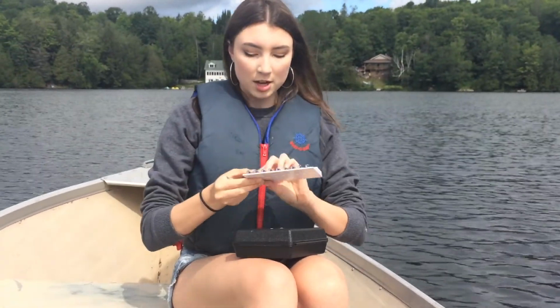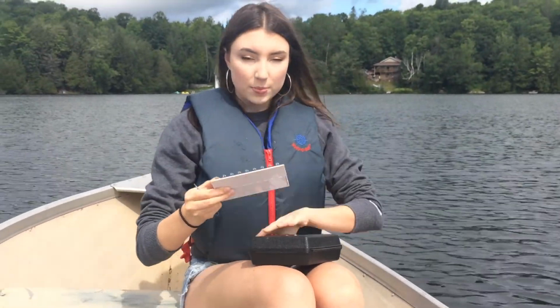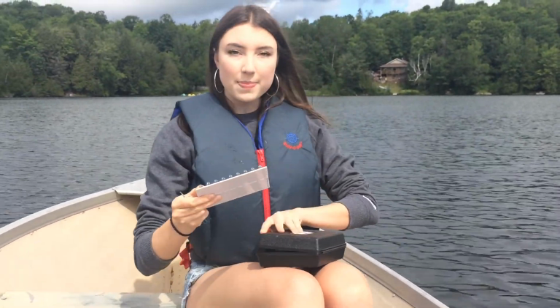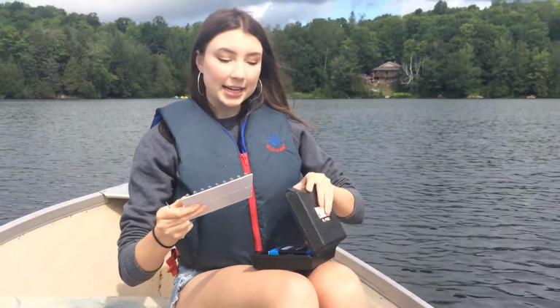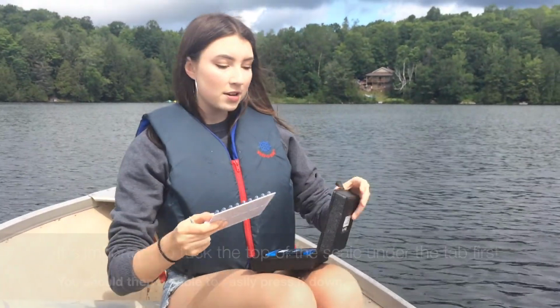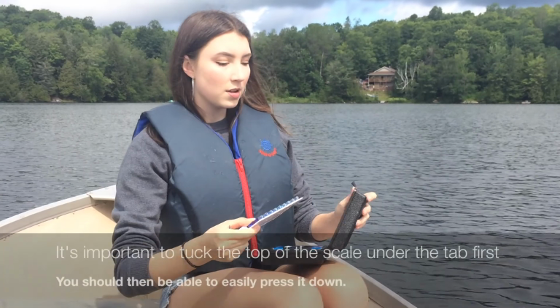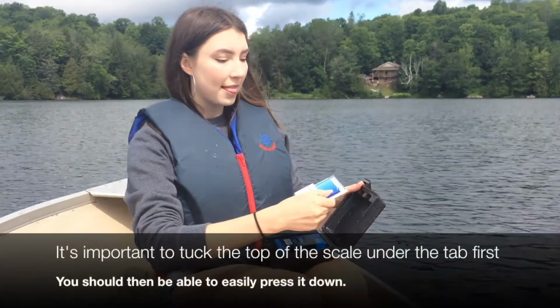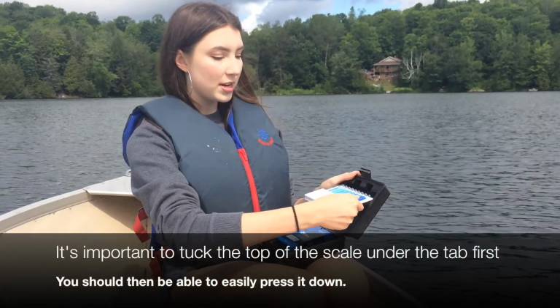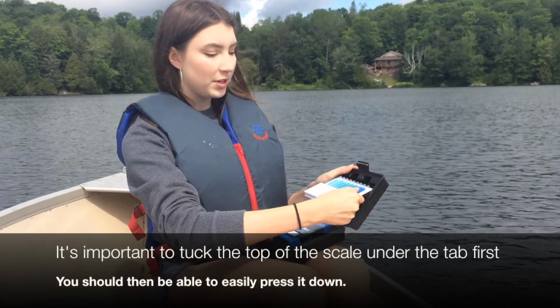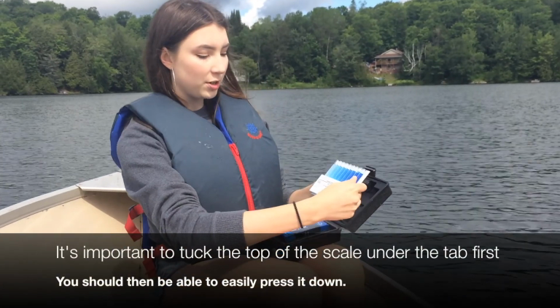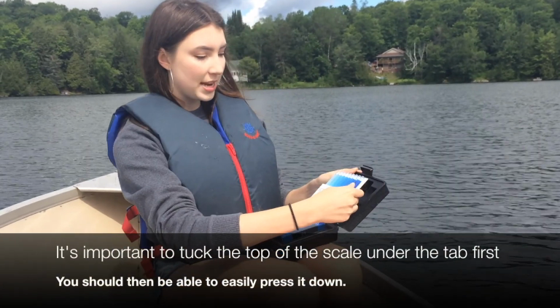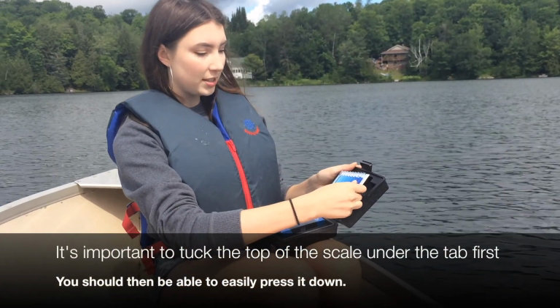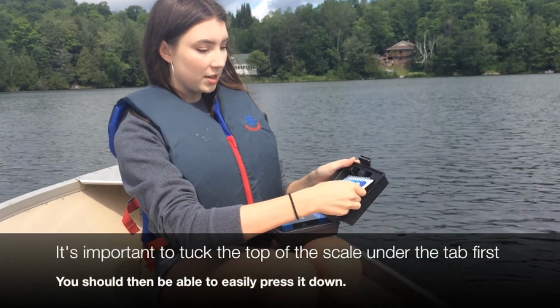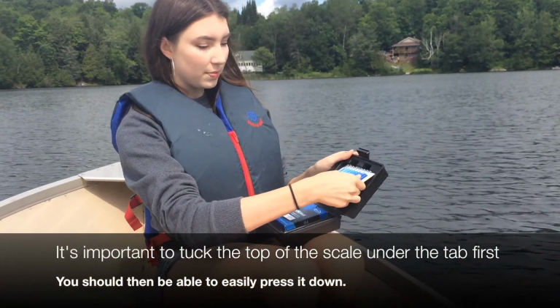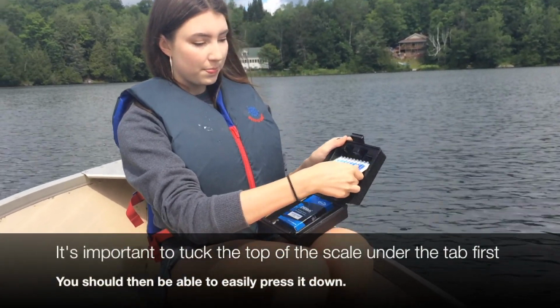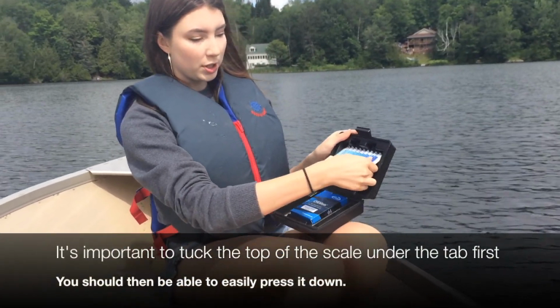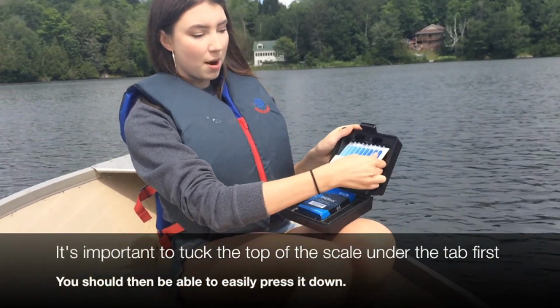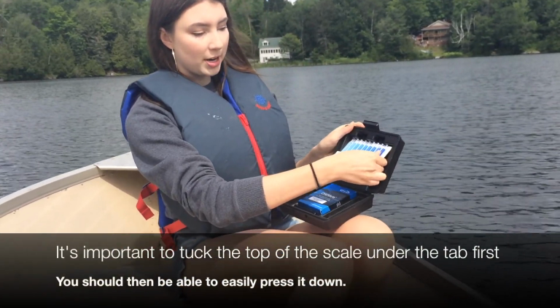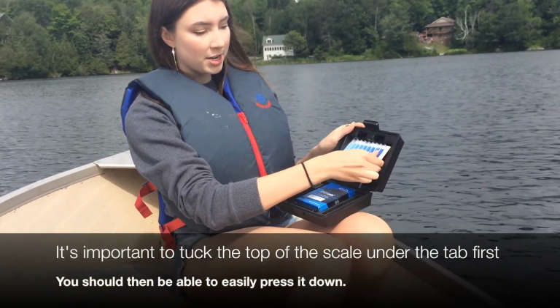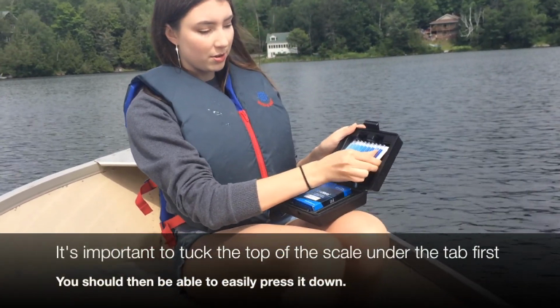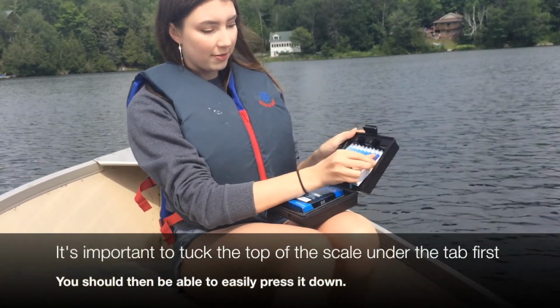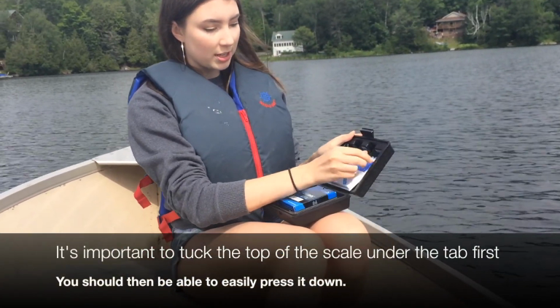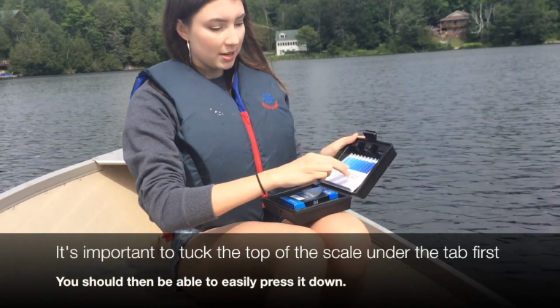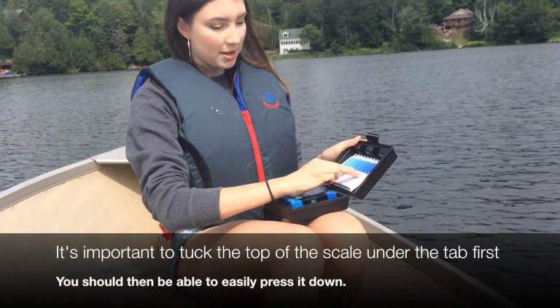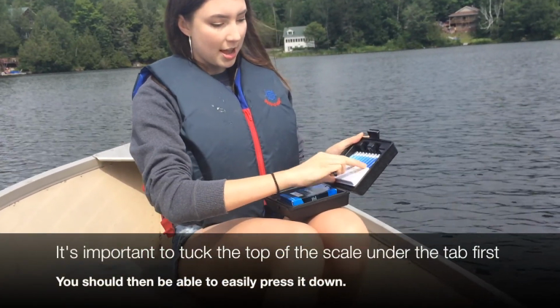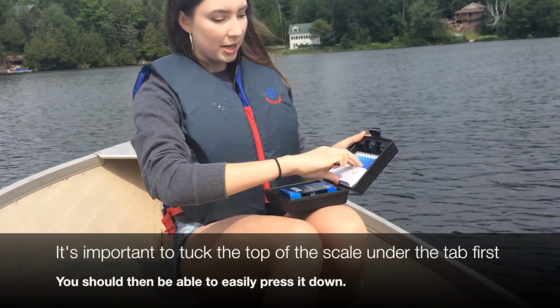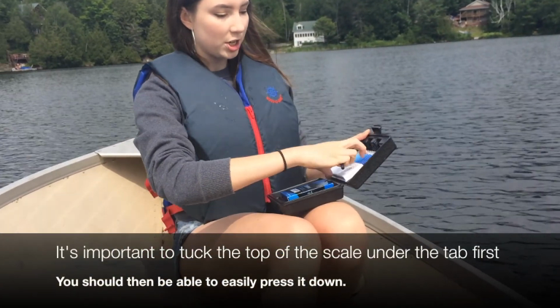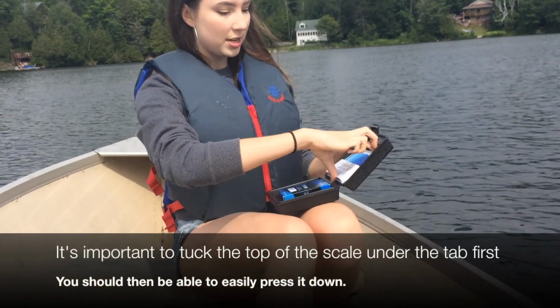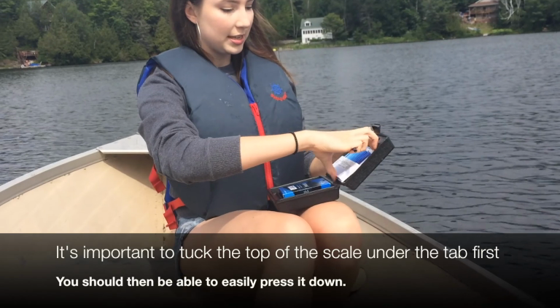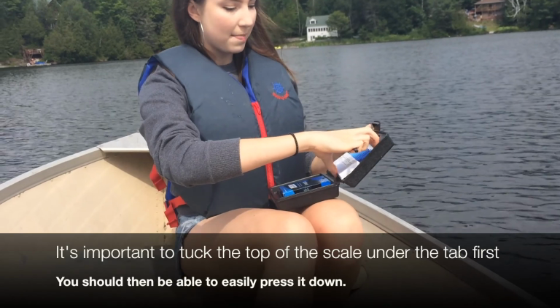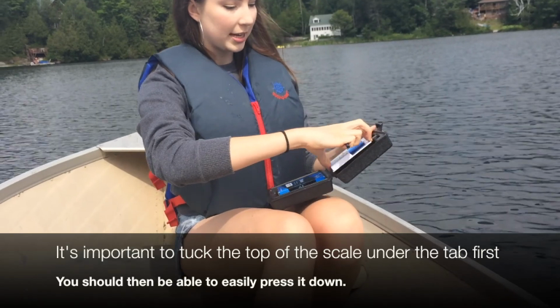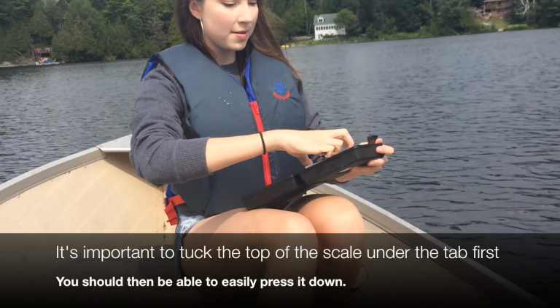To put it back in, all you have to do is put the top part in, do the reverse, and then it should snap back in.